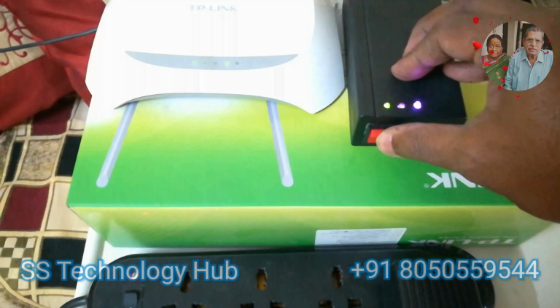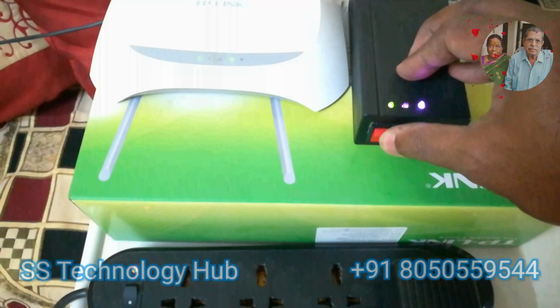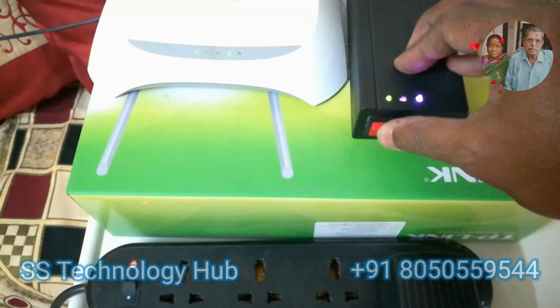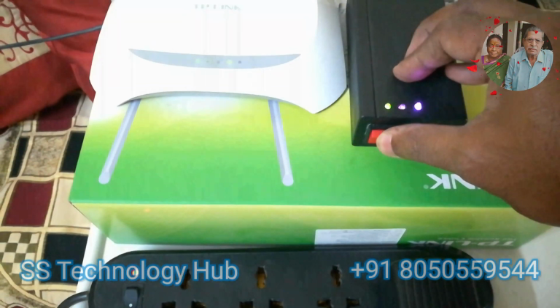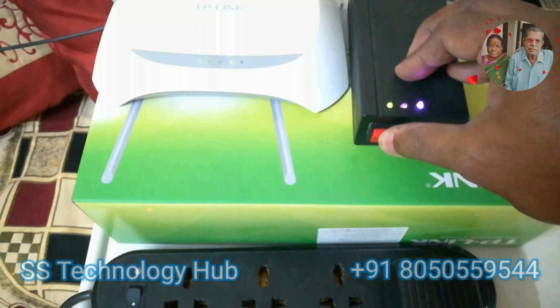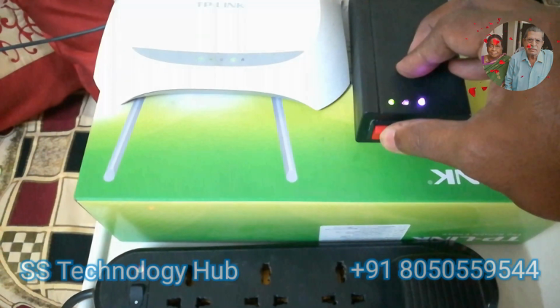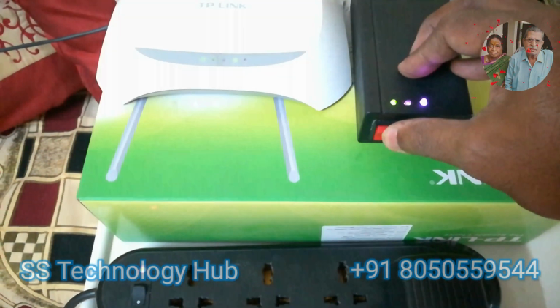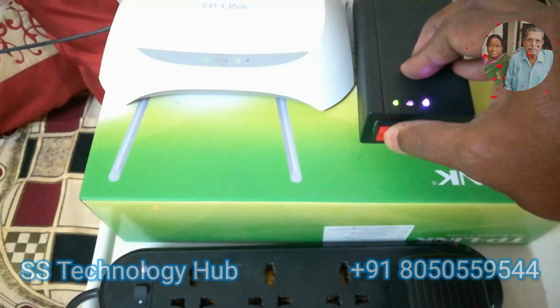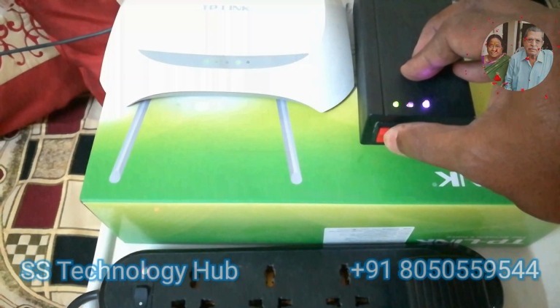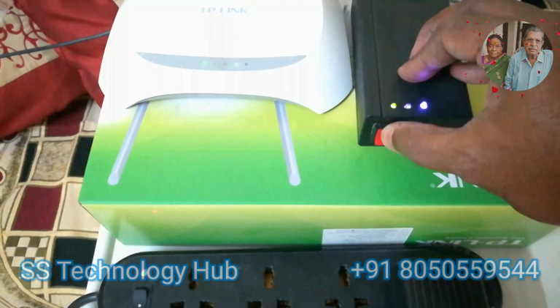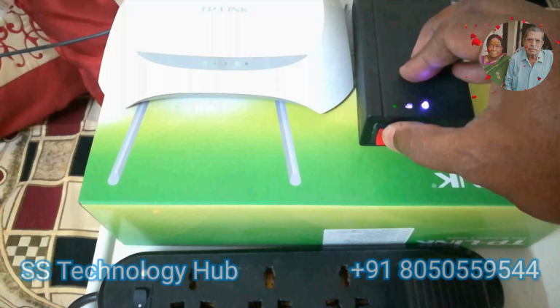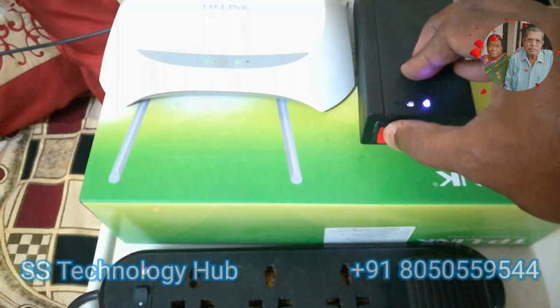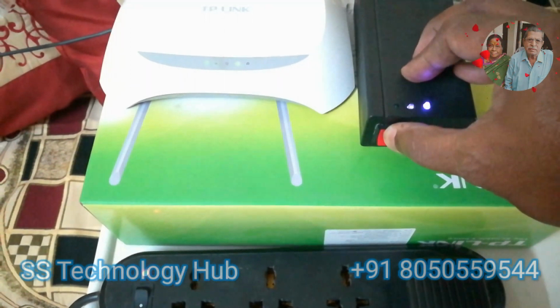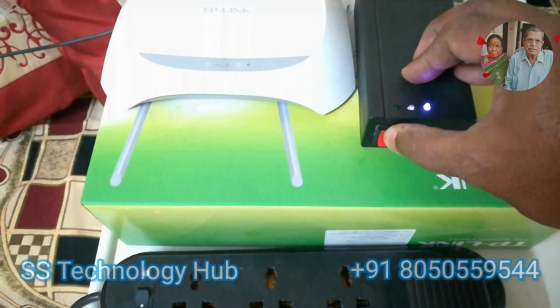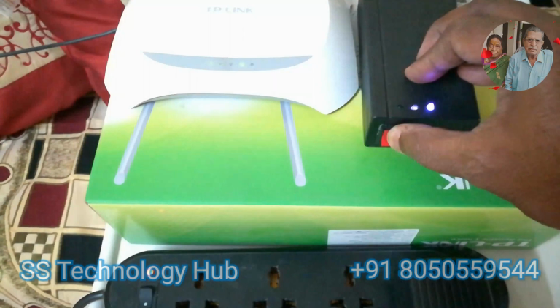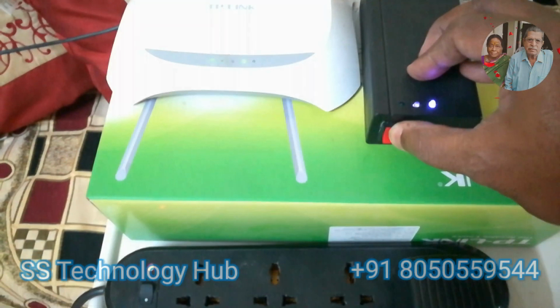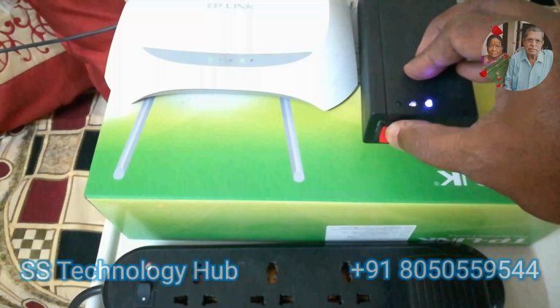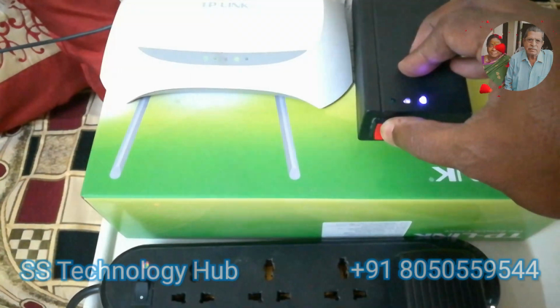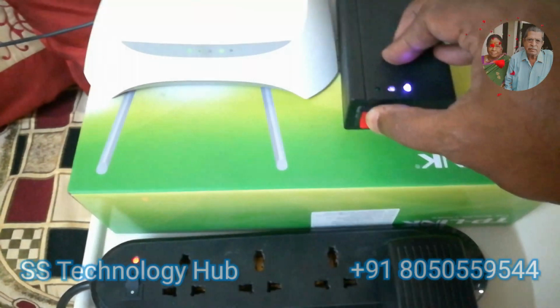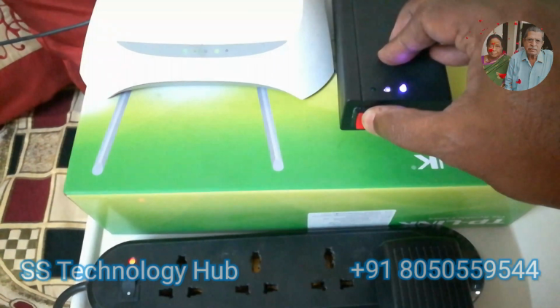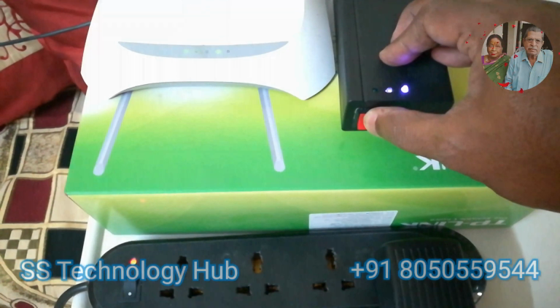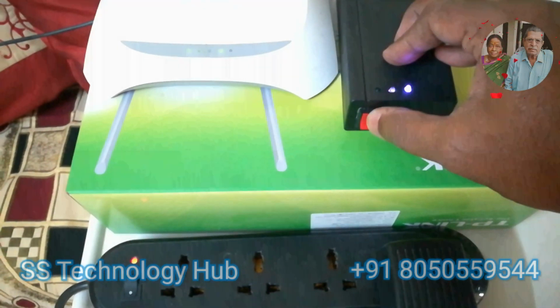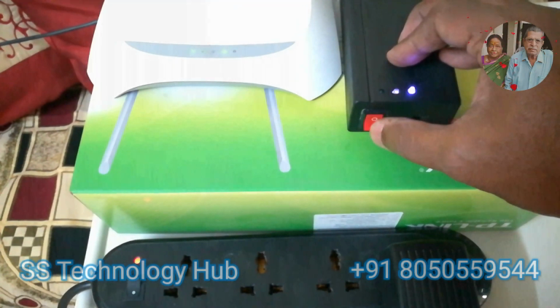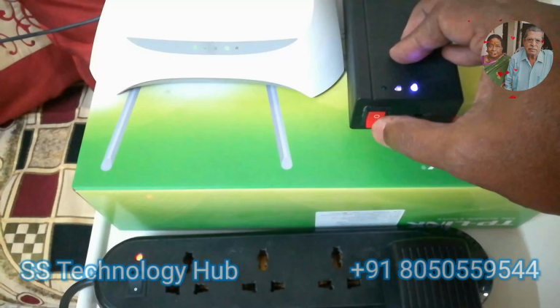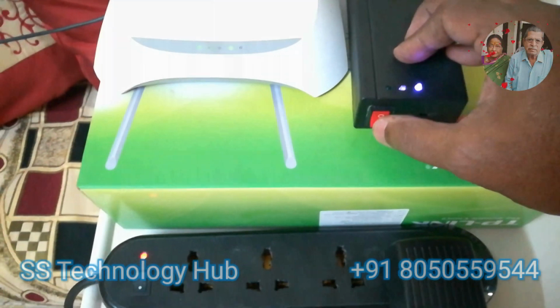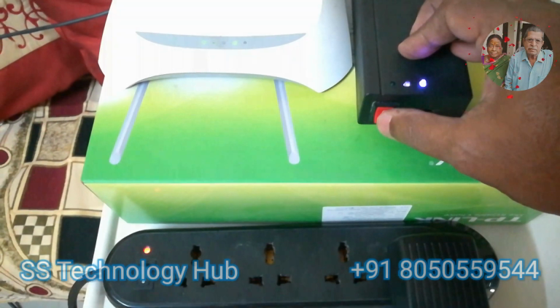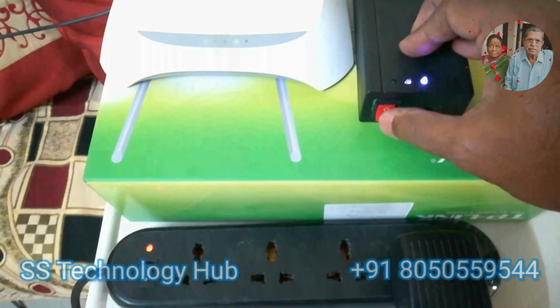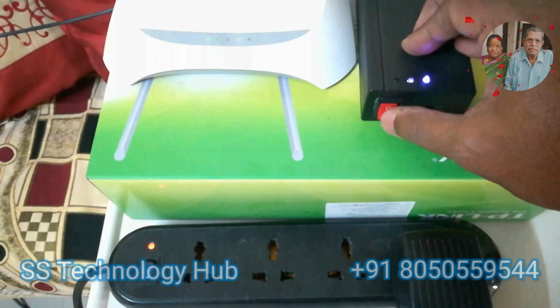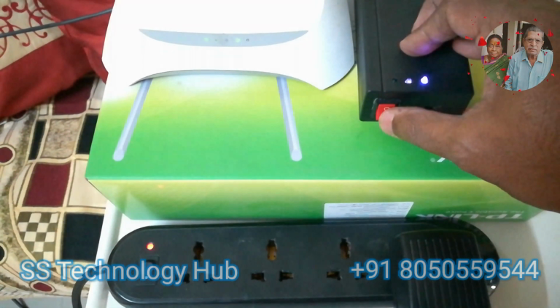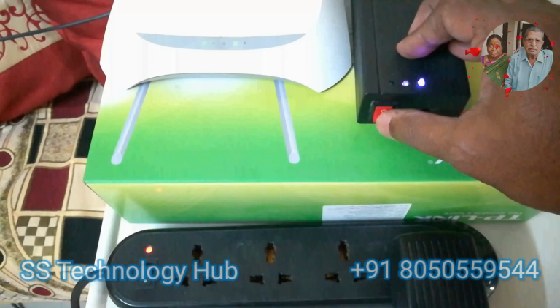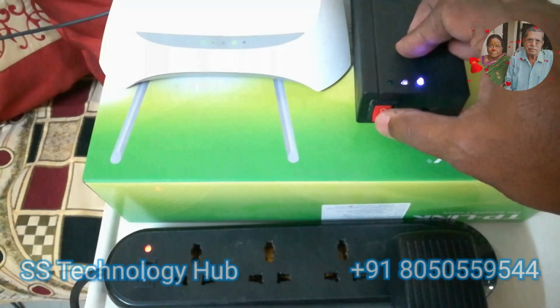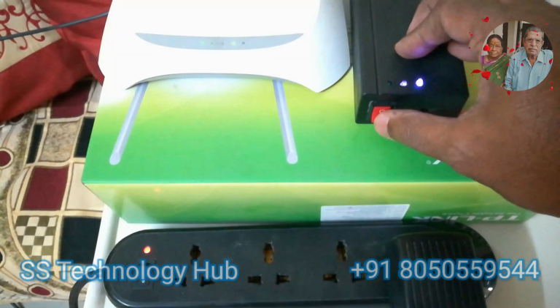While charging, the red LED turns on. A full charge consumes 6 to 9 hours of time.